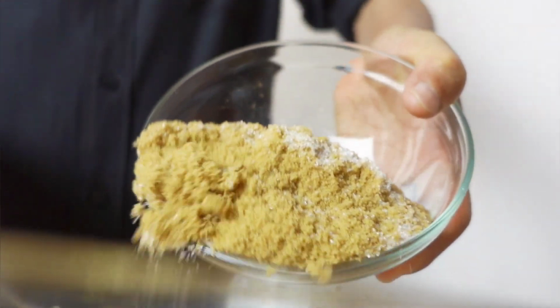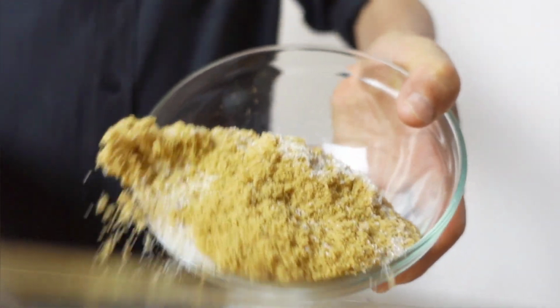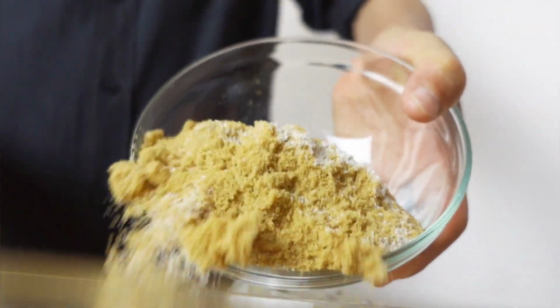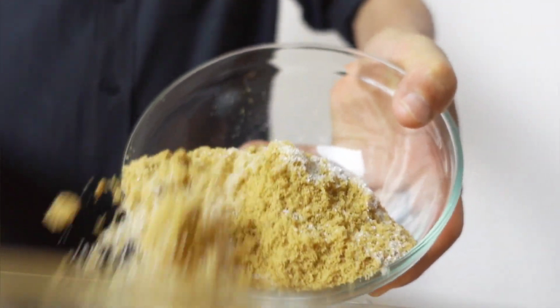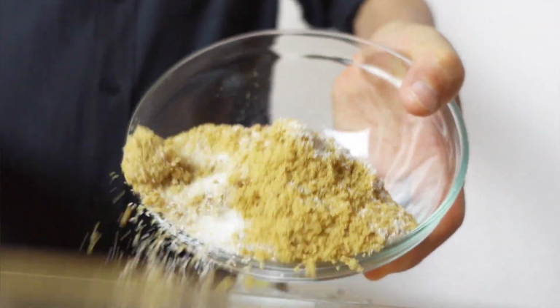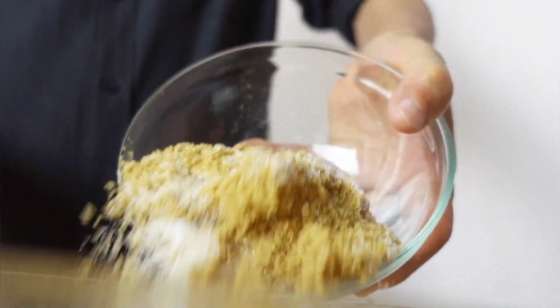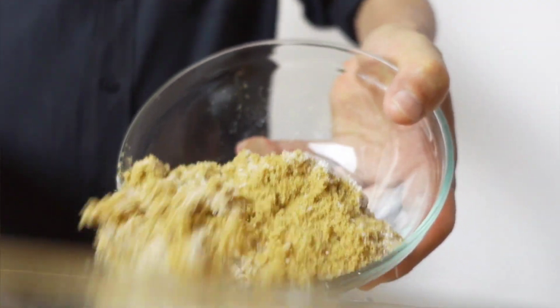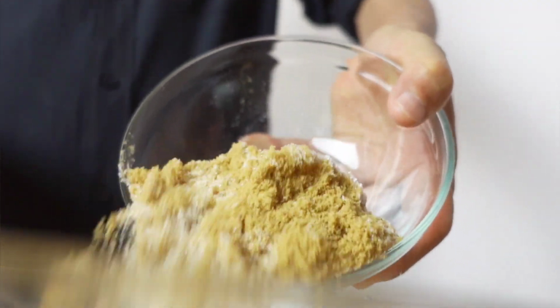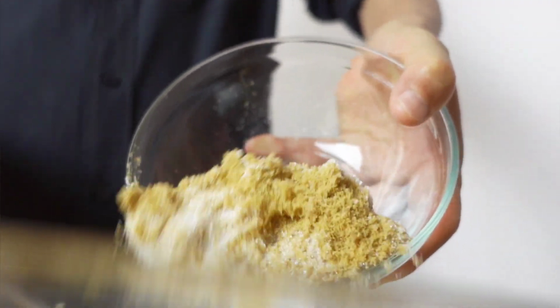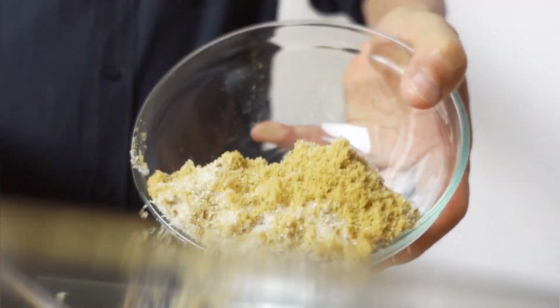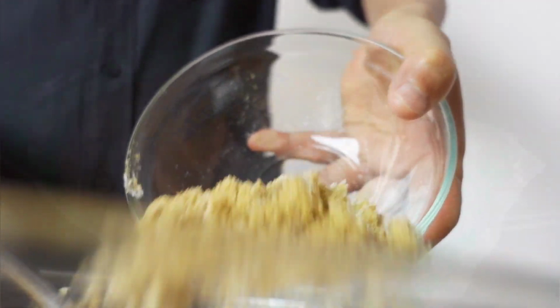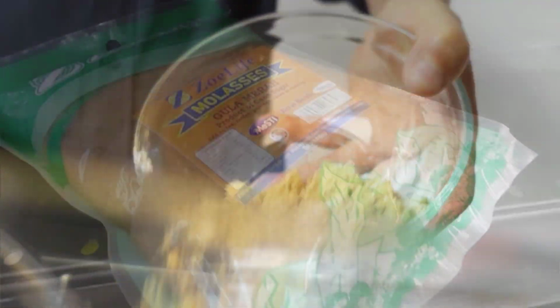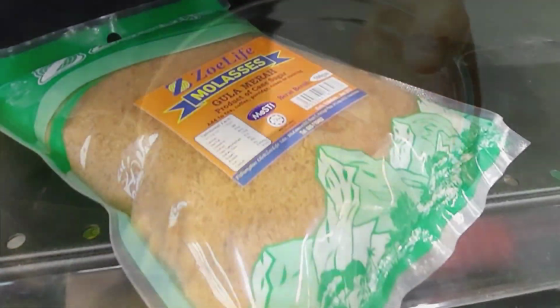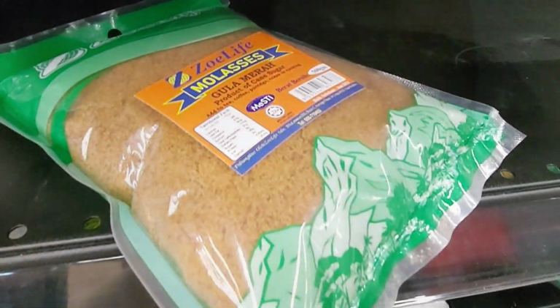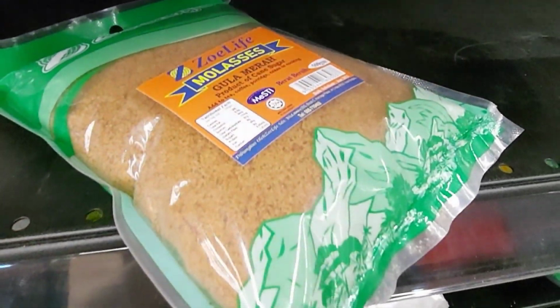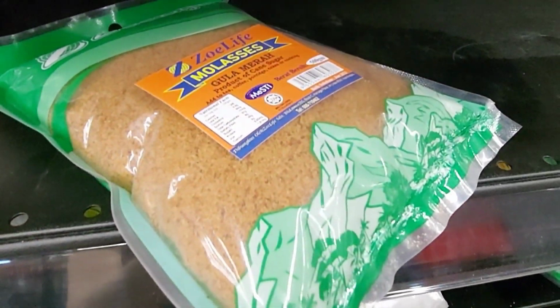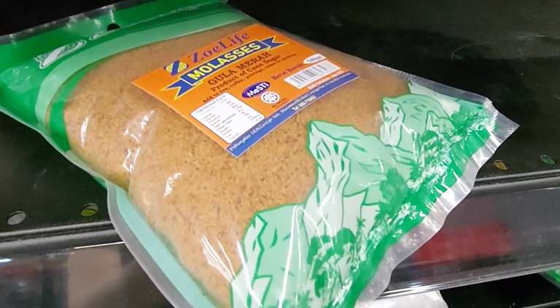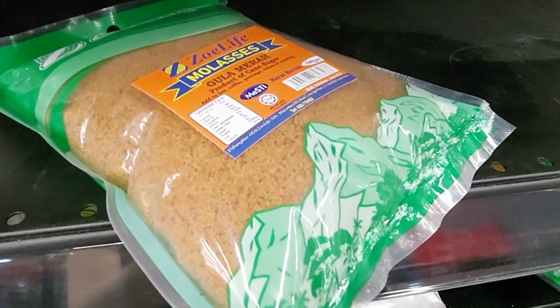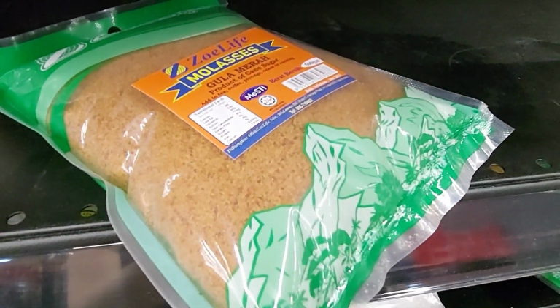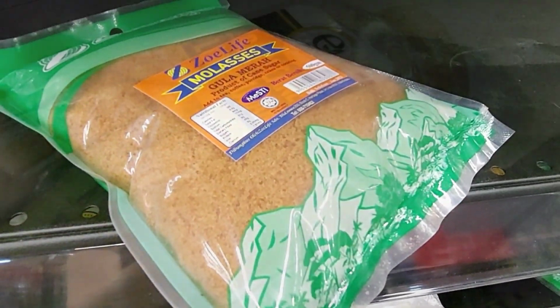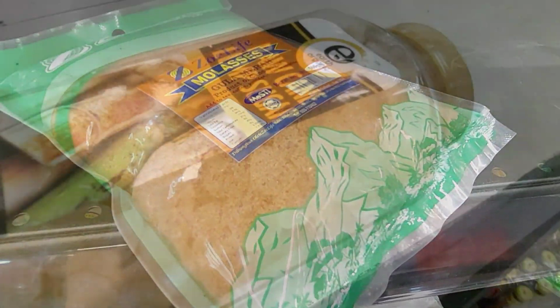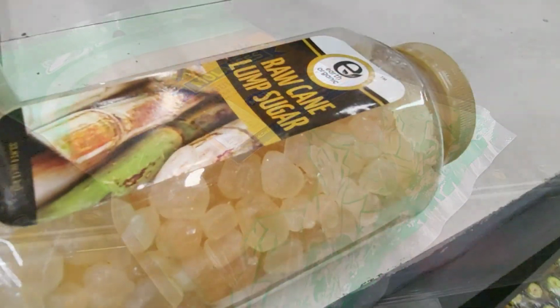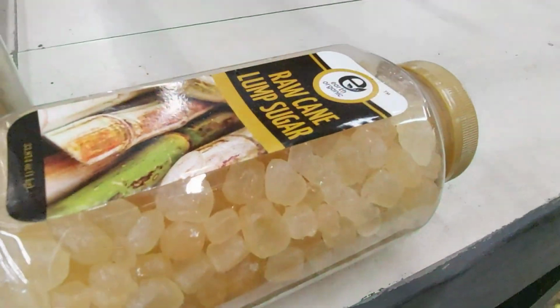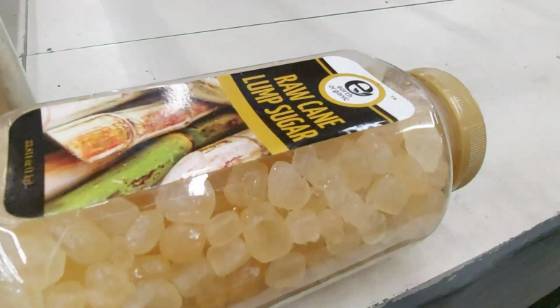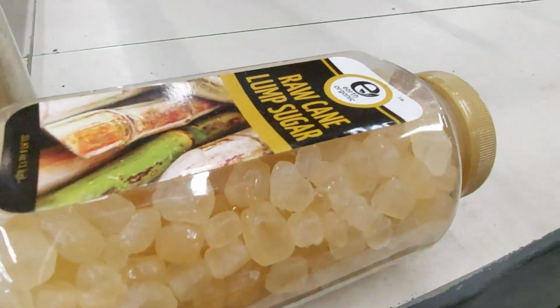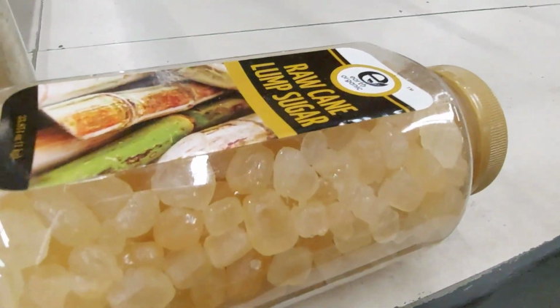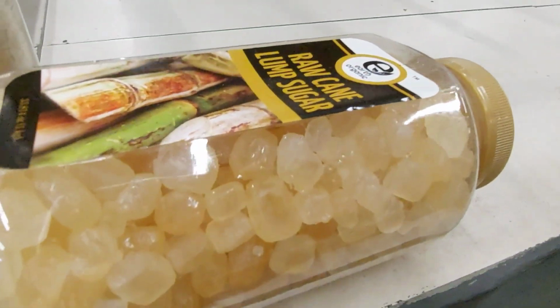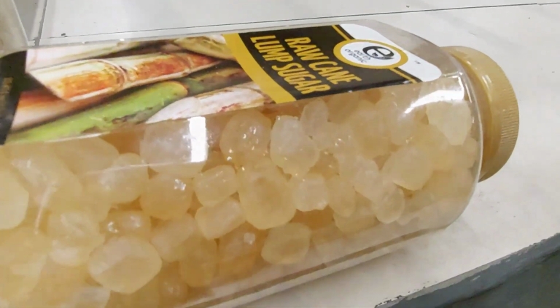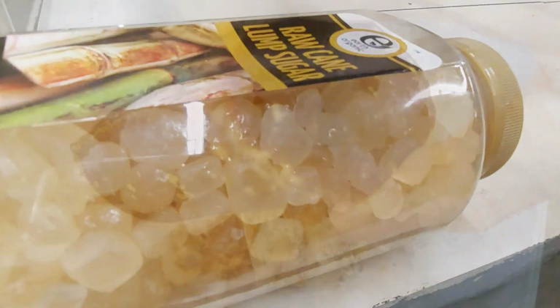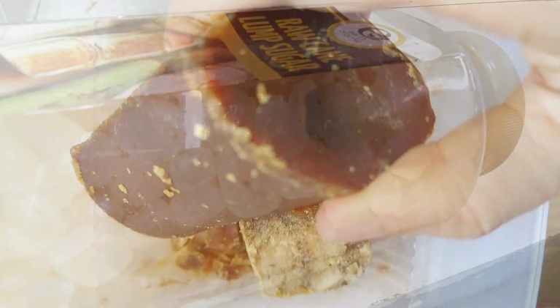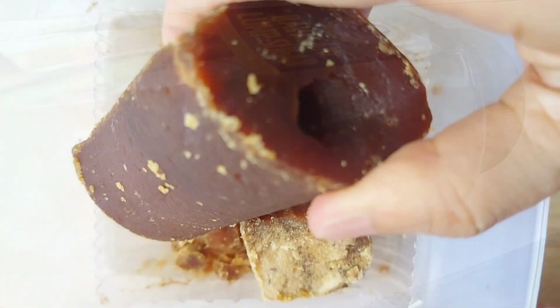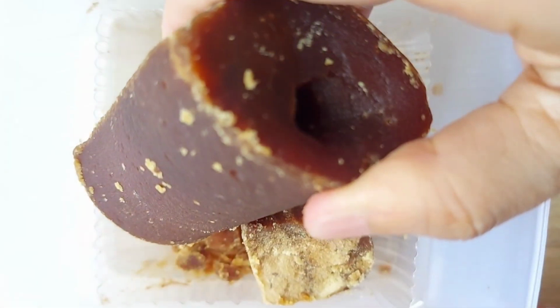Use brown sugar — not molasses, not sugarcane, not palm sugar.